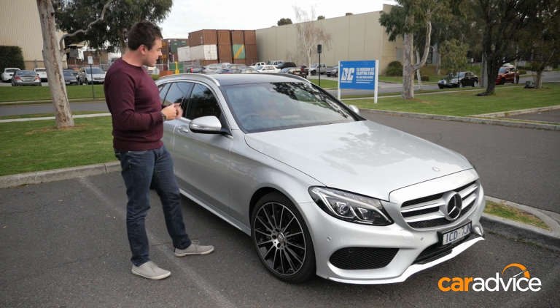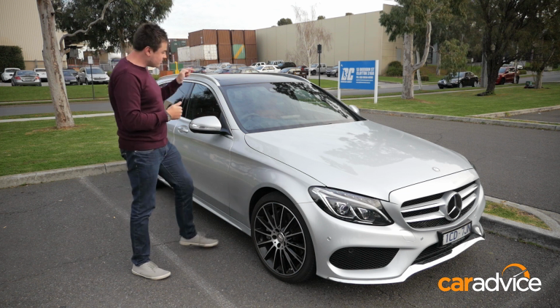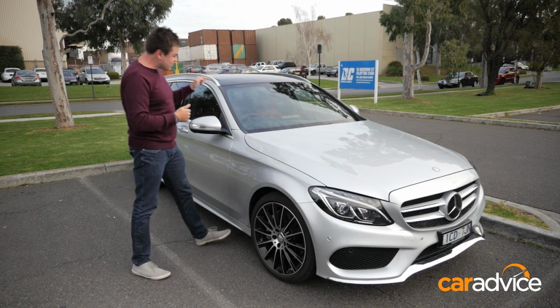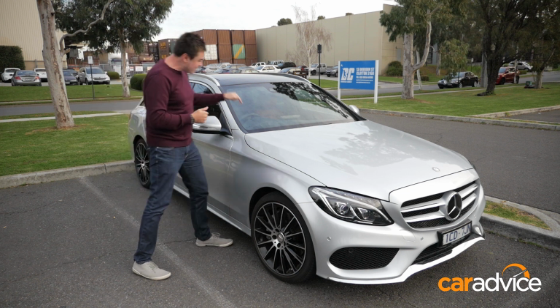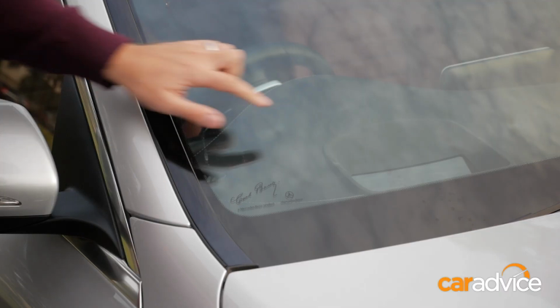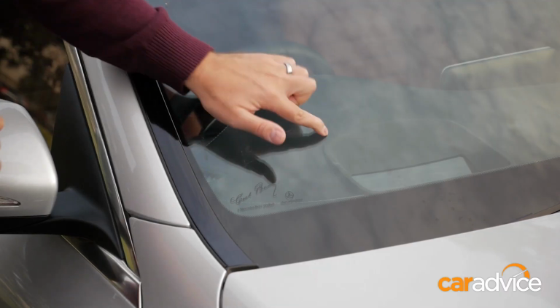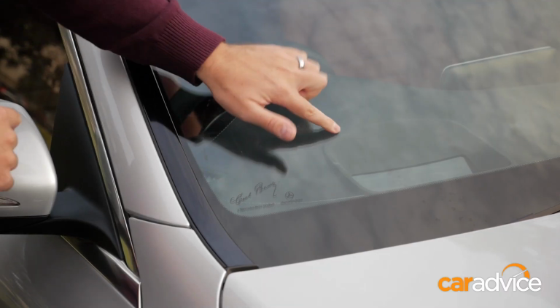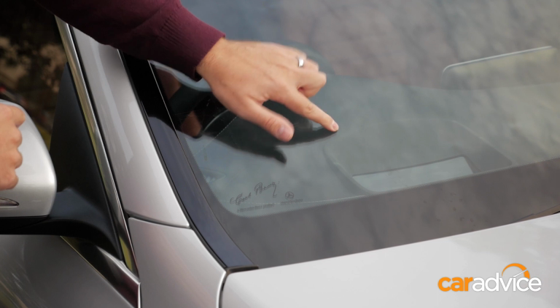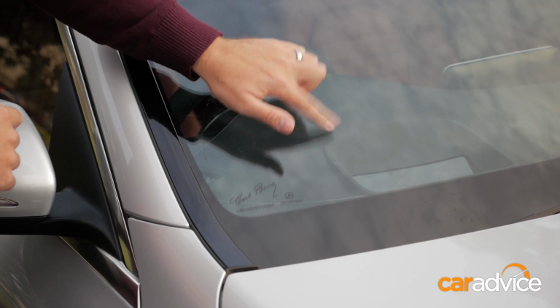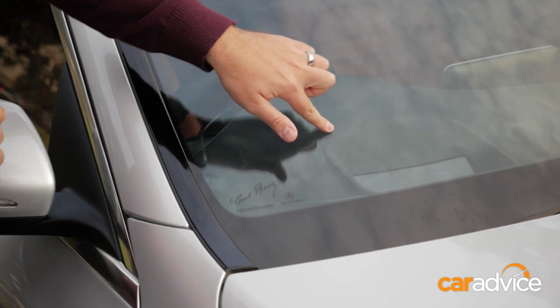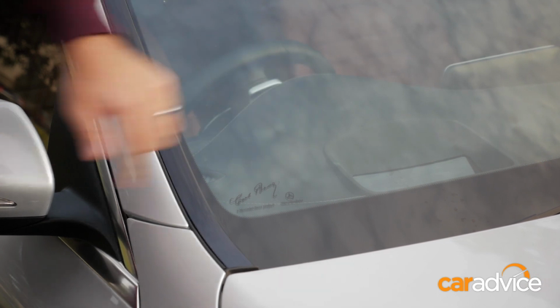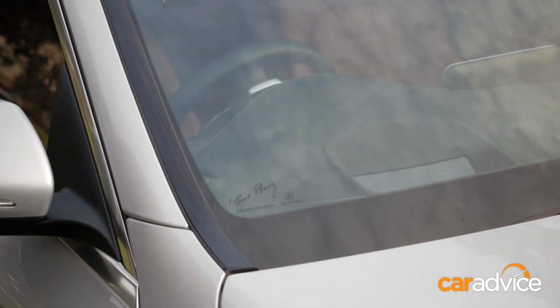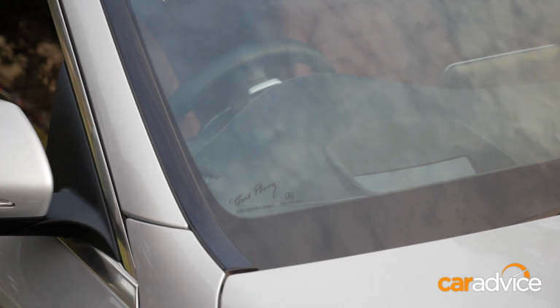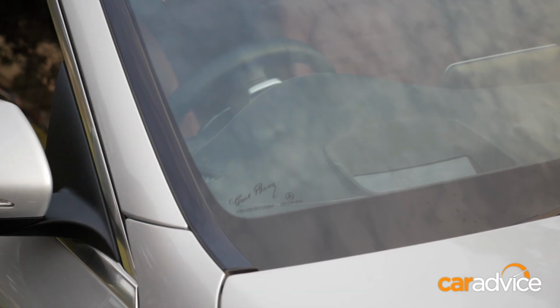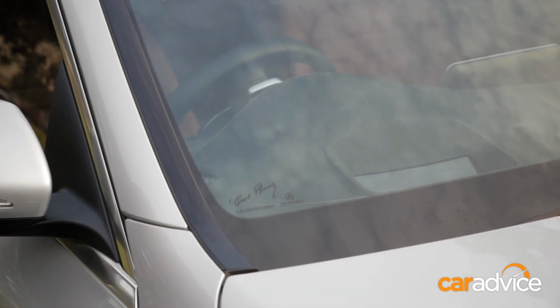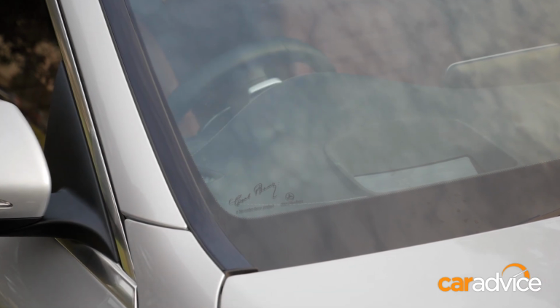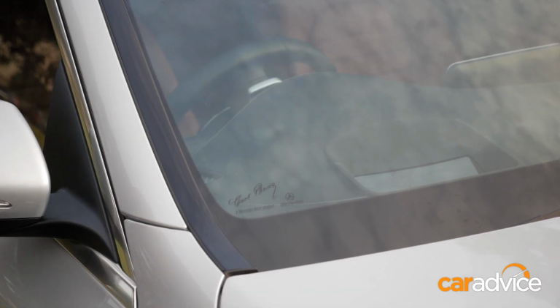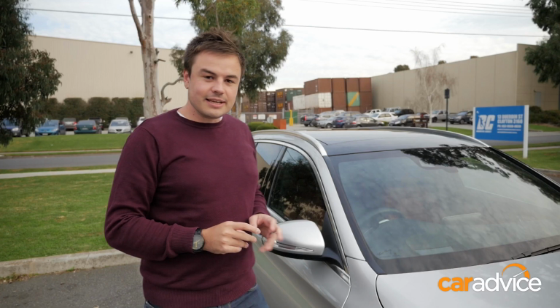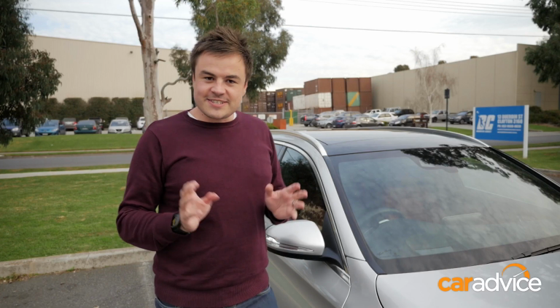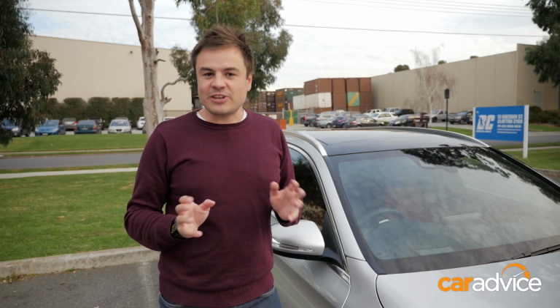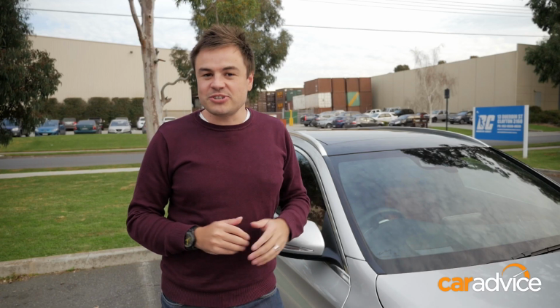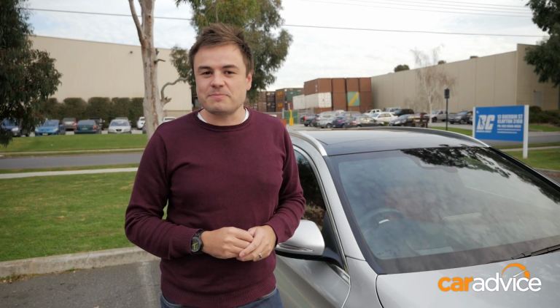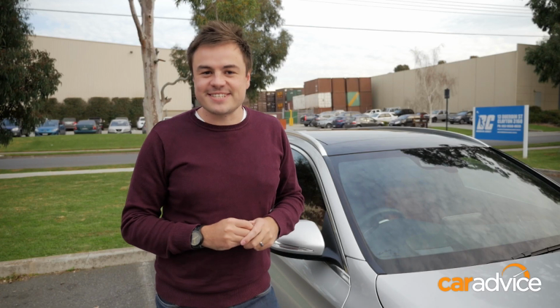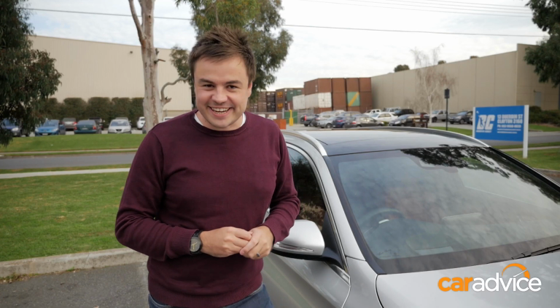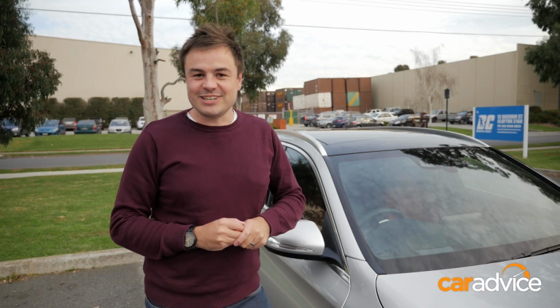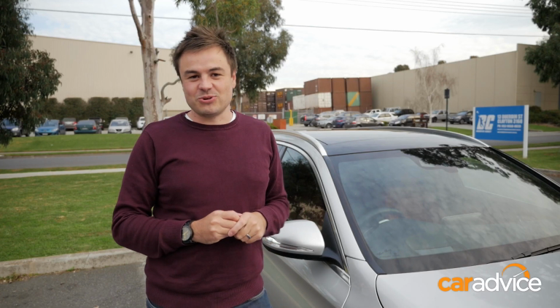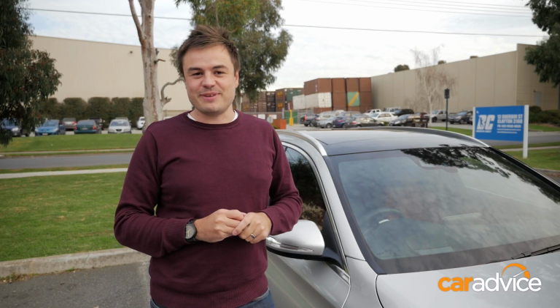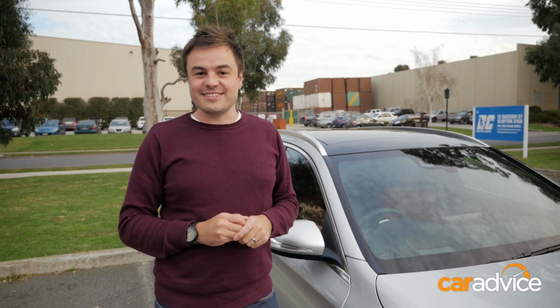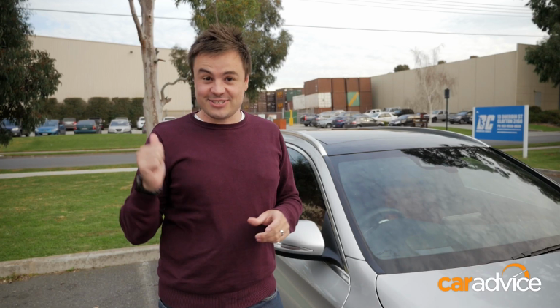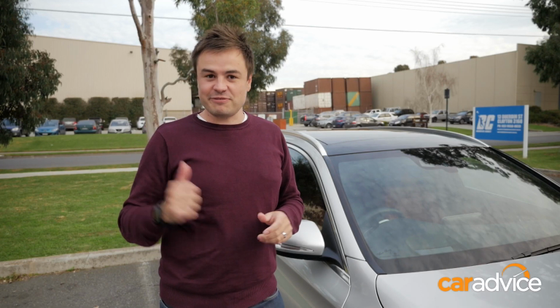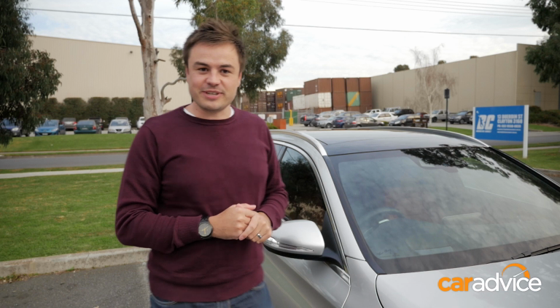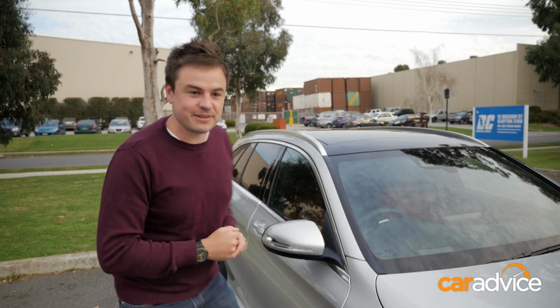And all the magic happens in here, in this in-built control module. This technology is better seen than talked about, so let's go for a quick spin.